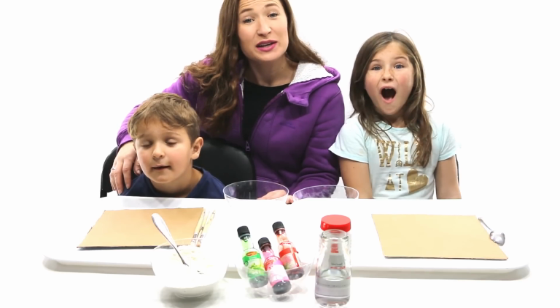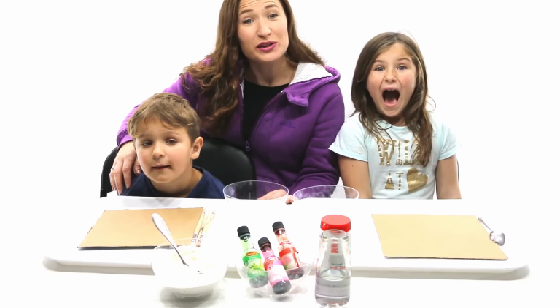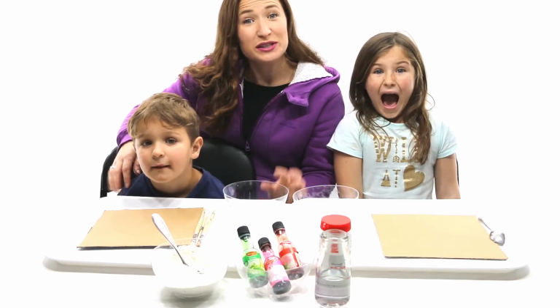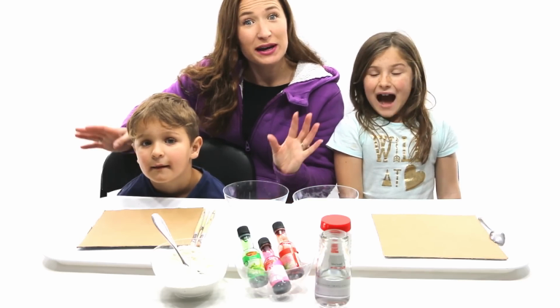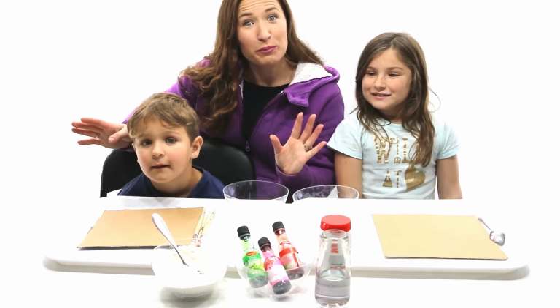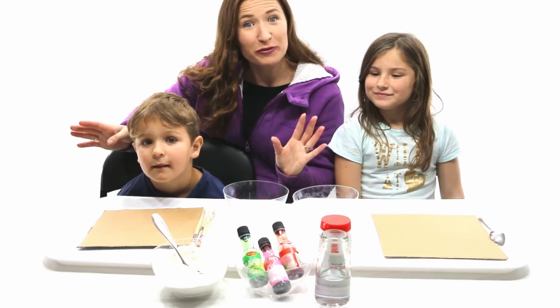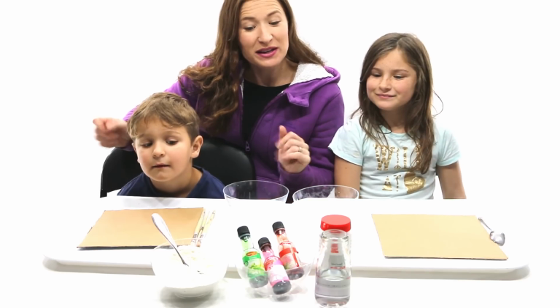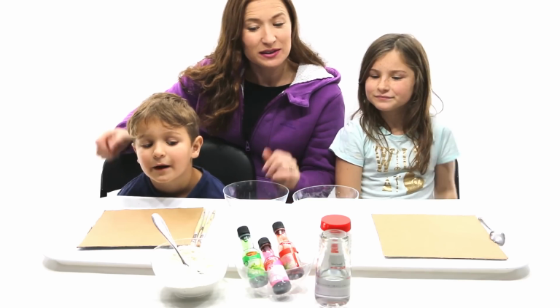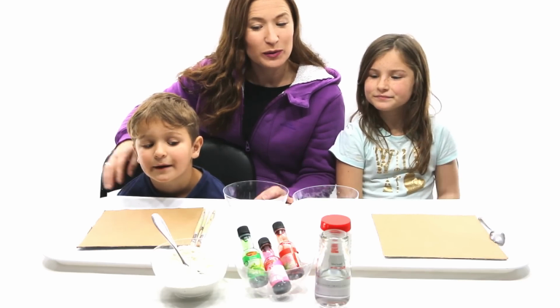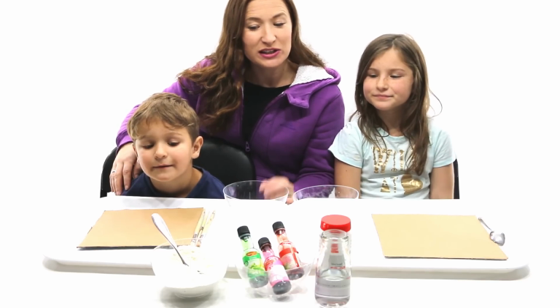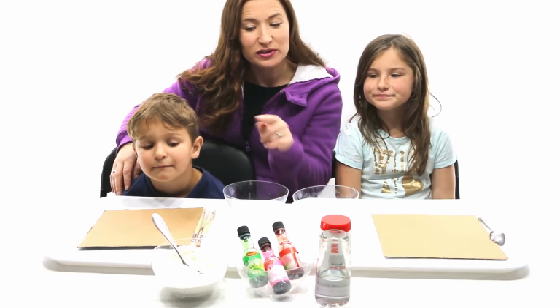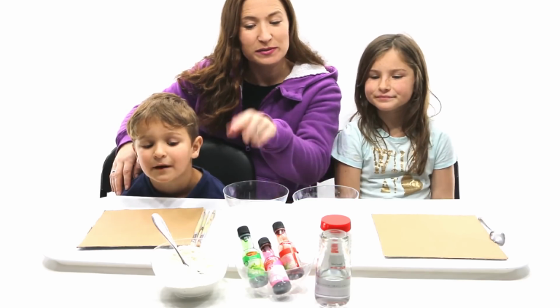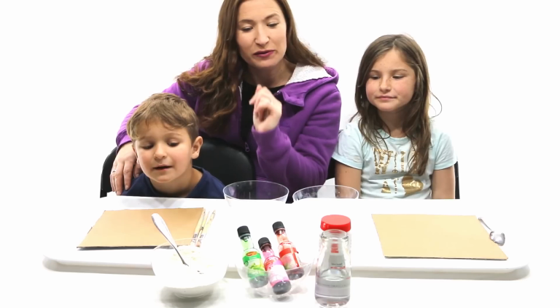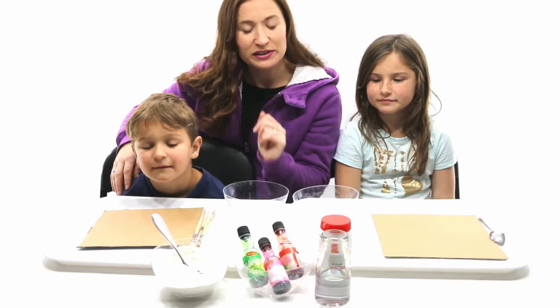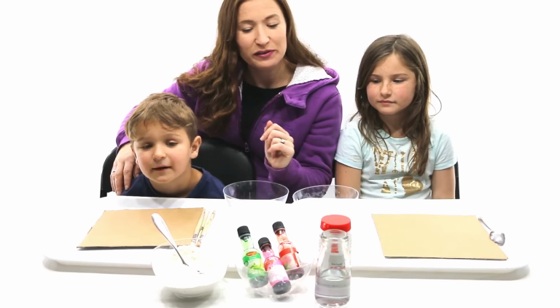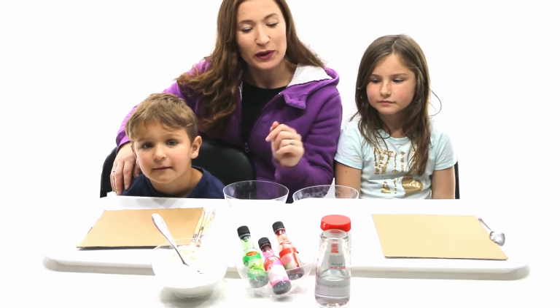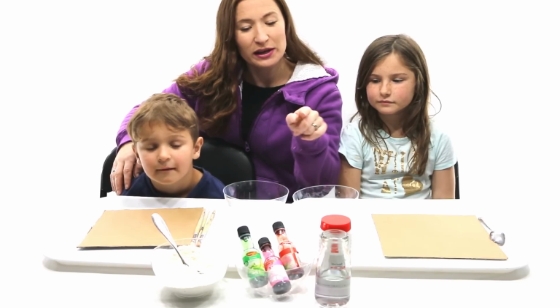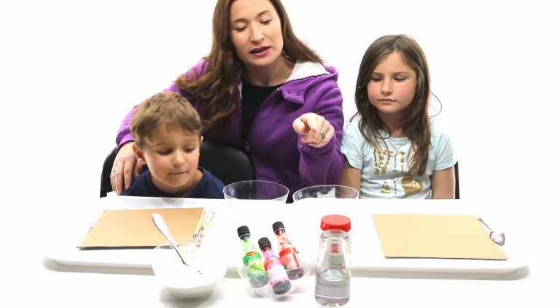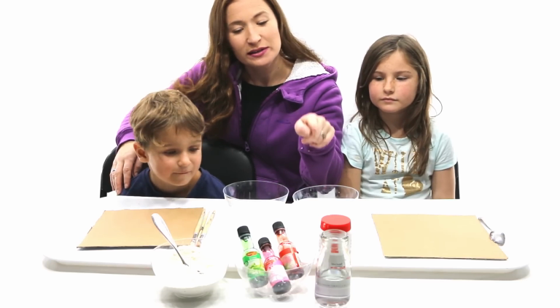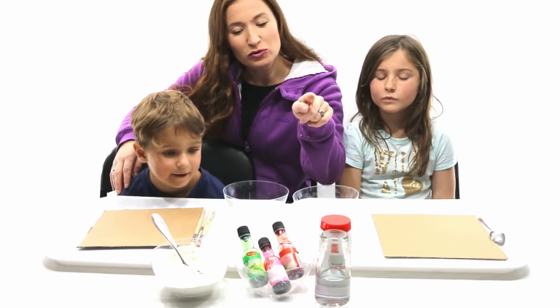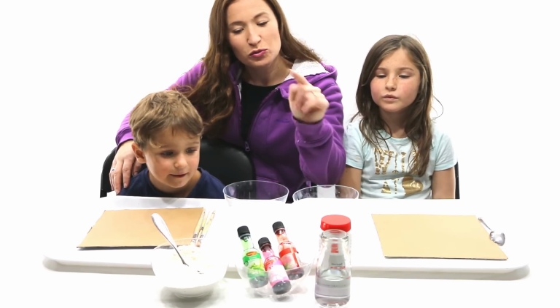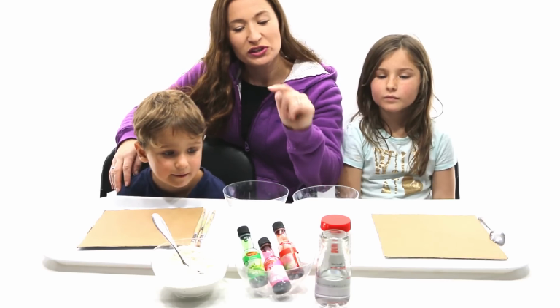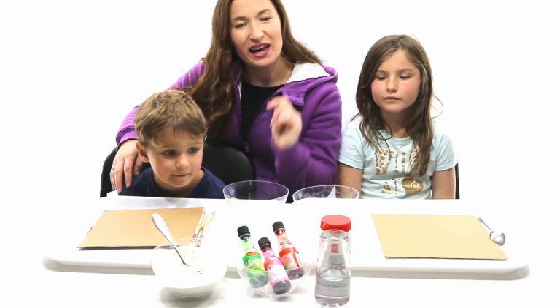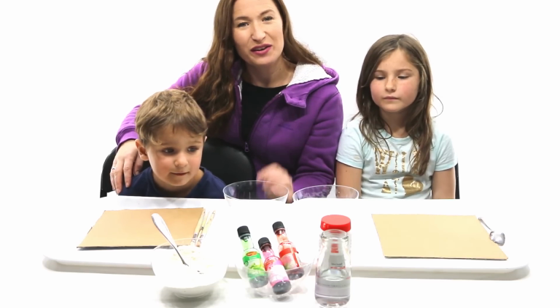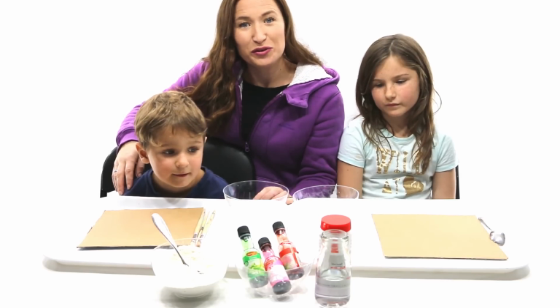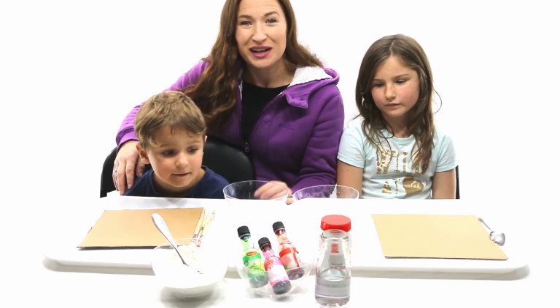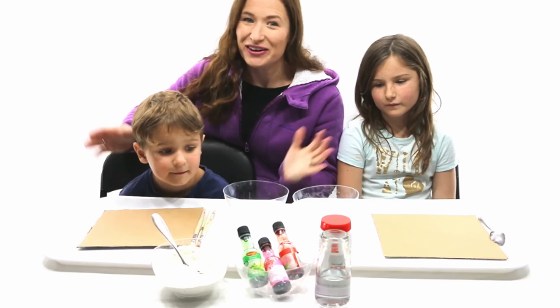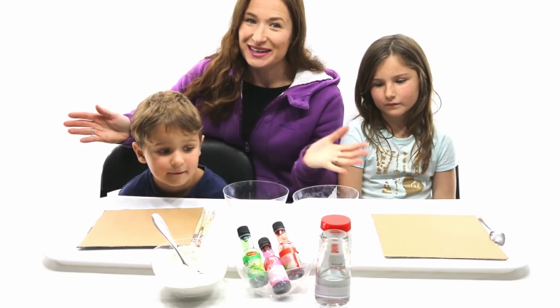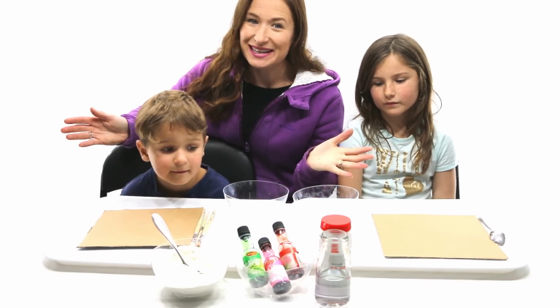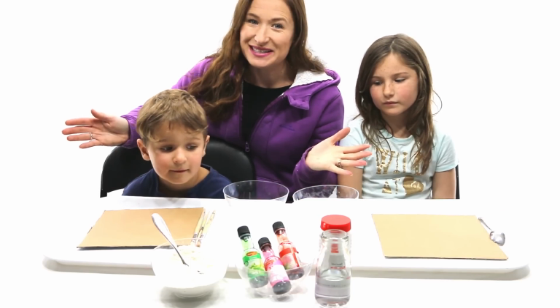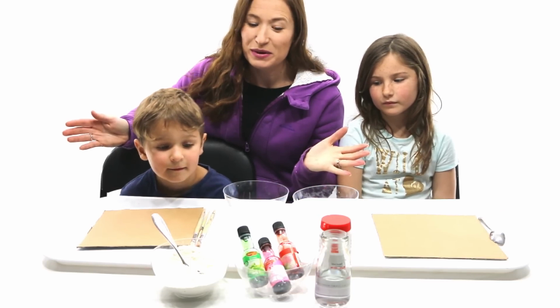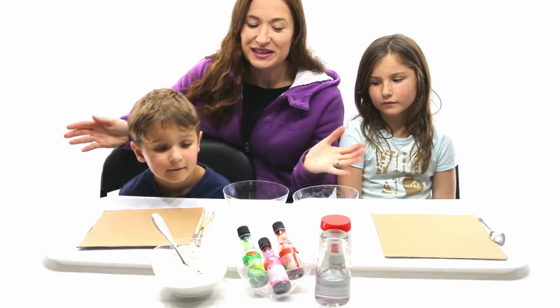To make our puff paint we need to use some self raising flour, salt, water and food colouring. Easy peasy.